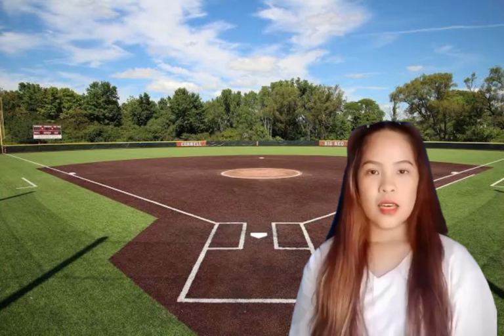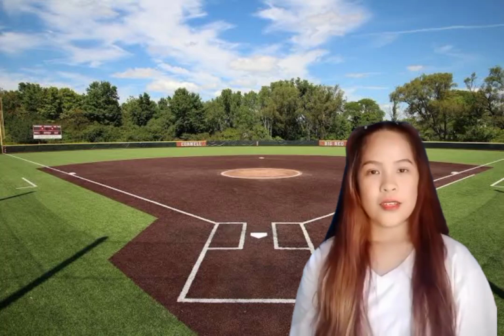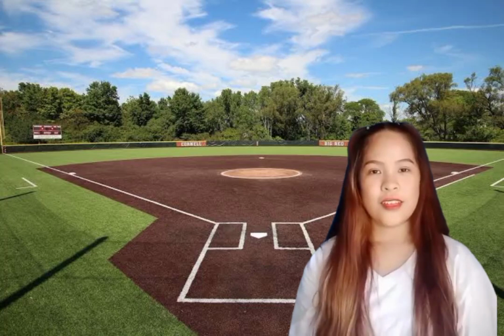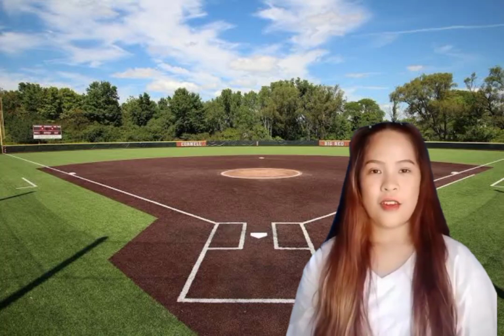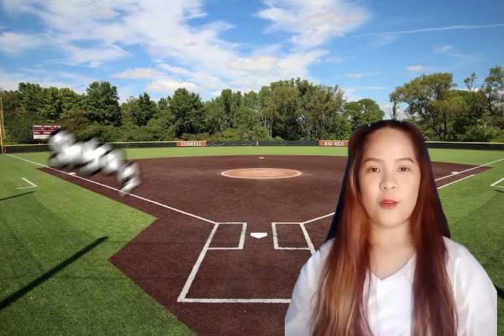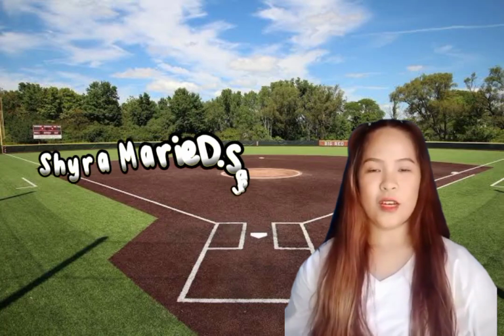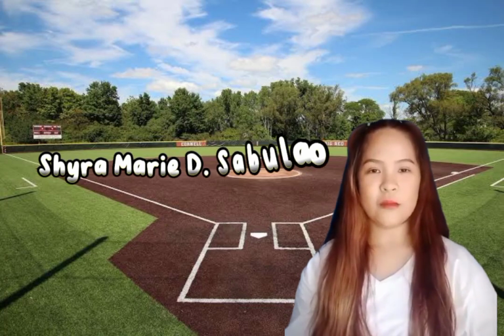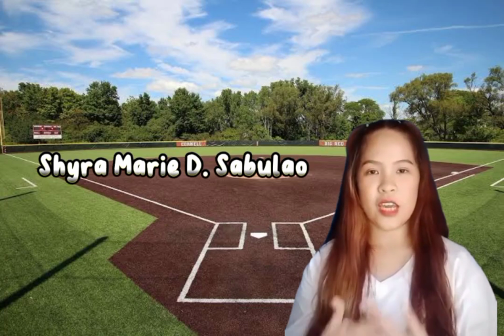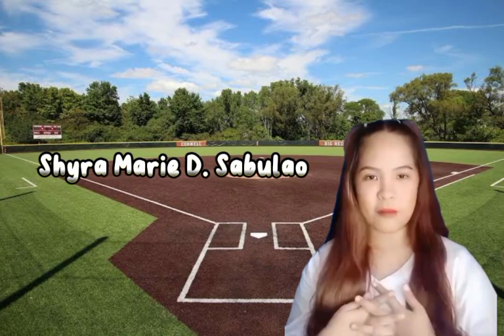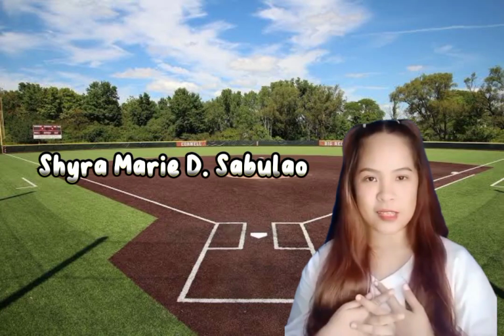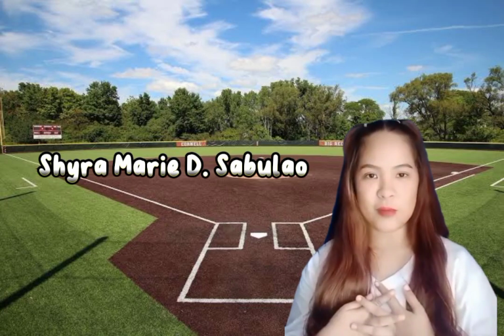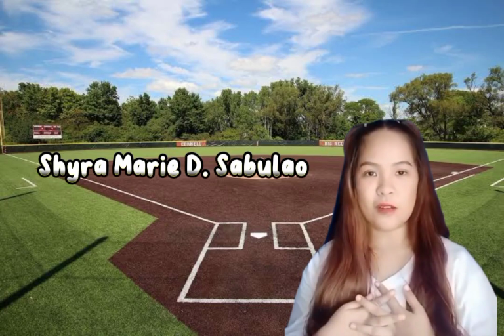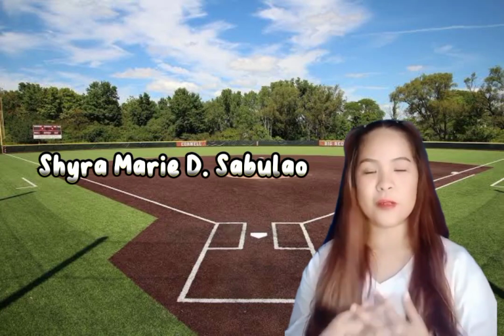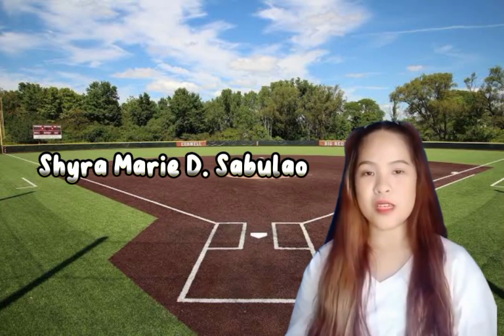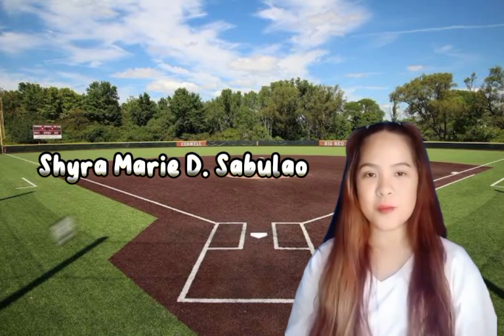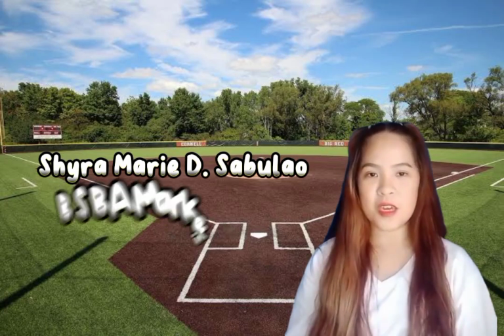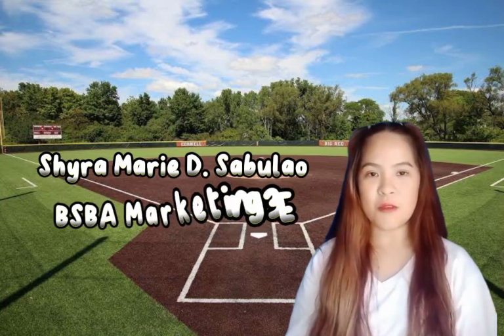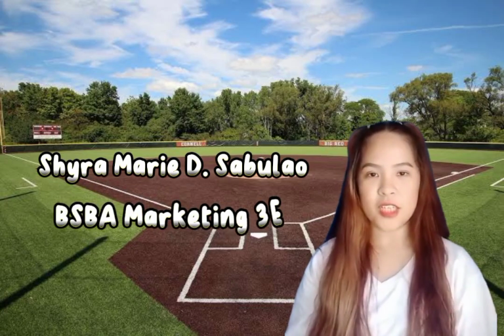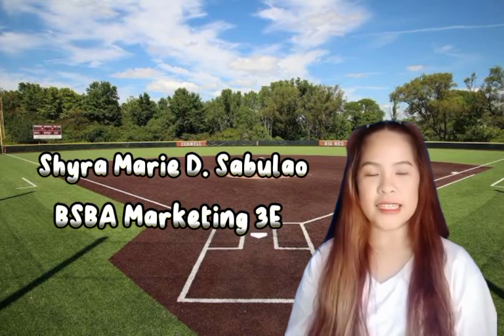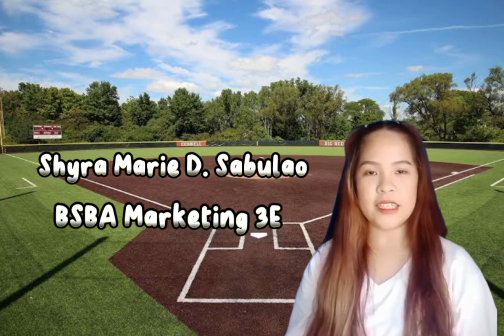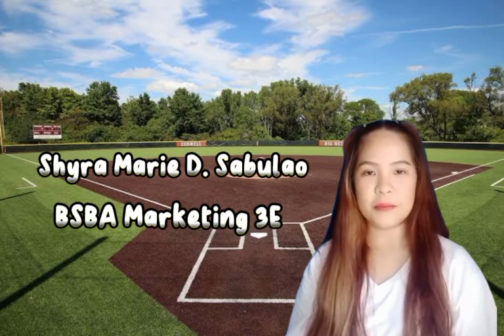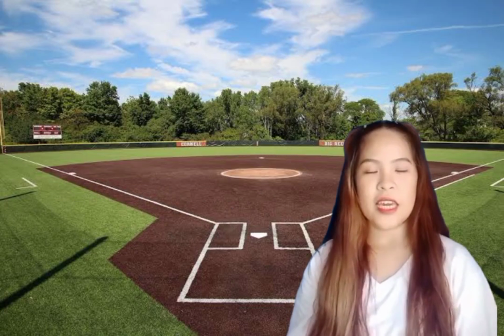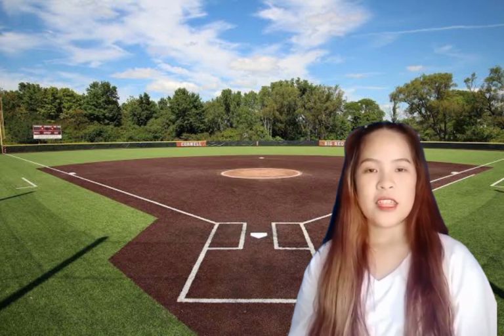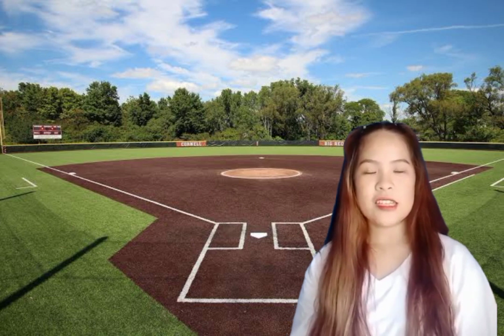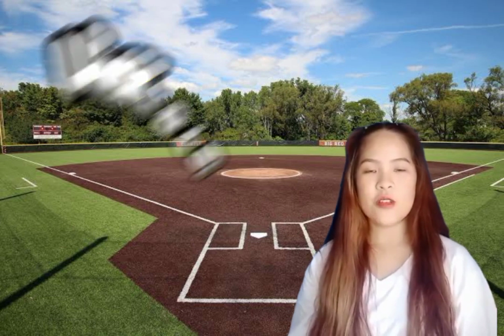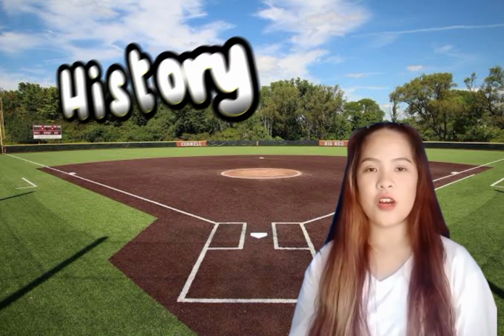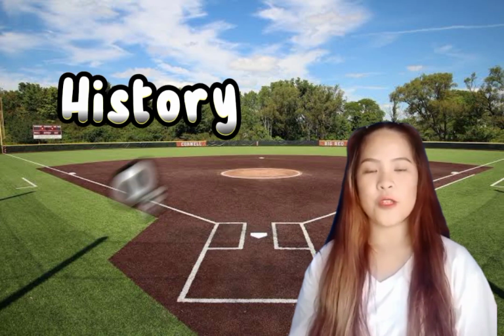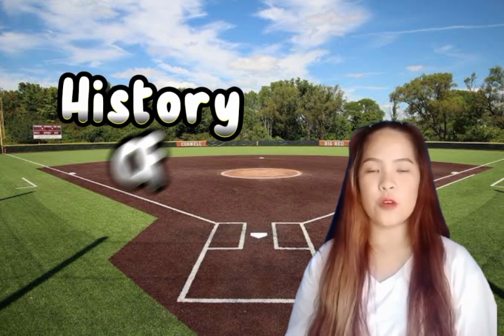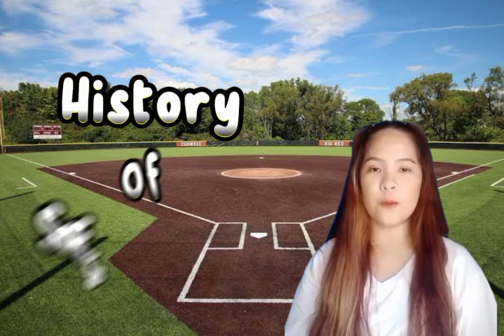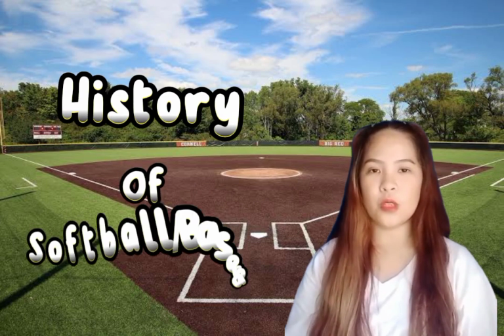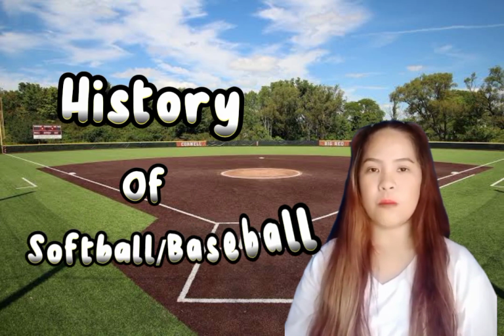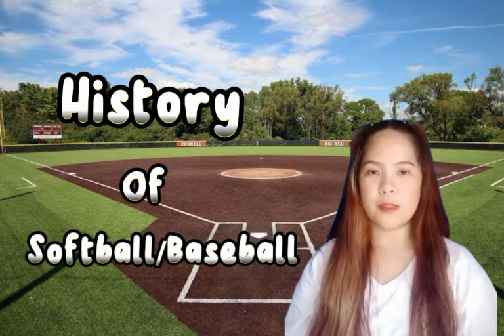Good day everyone. I'm Shire Marisa Bulo from the SBA Marketing Team. The history of softball or baseball.